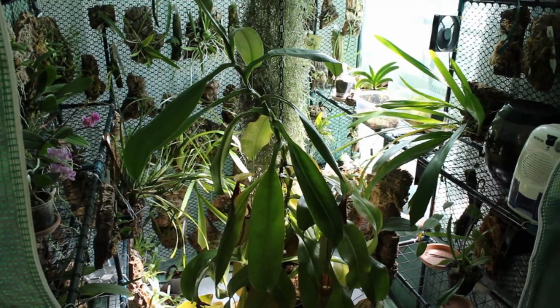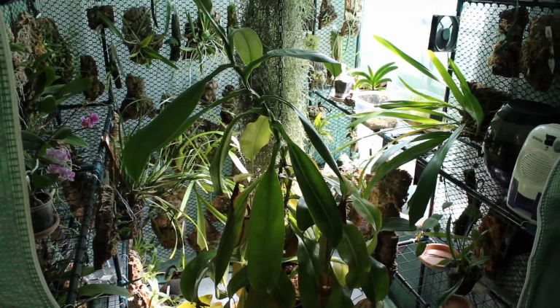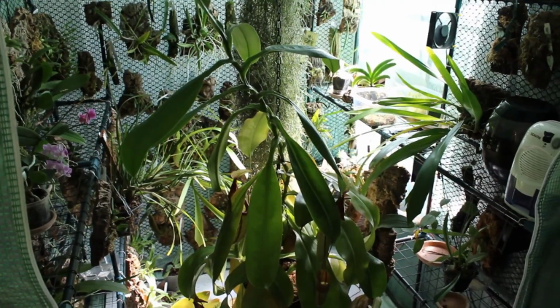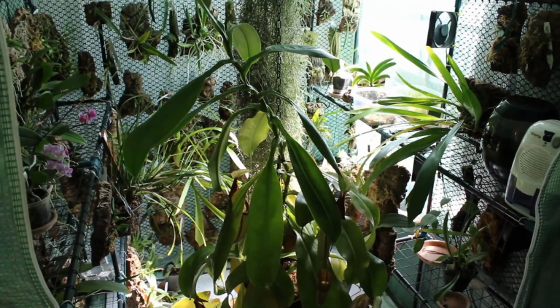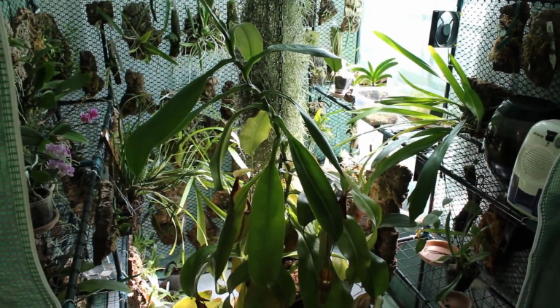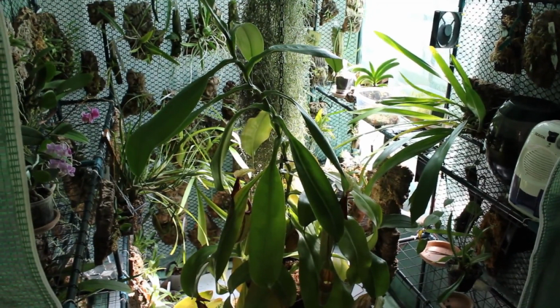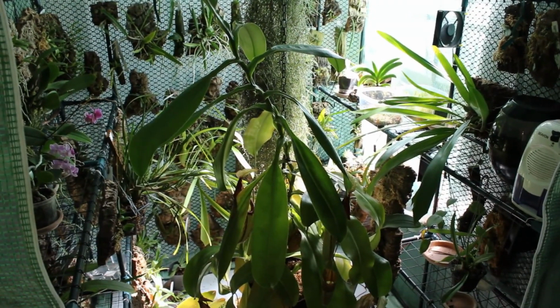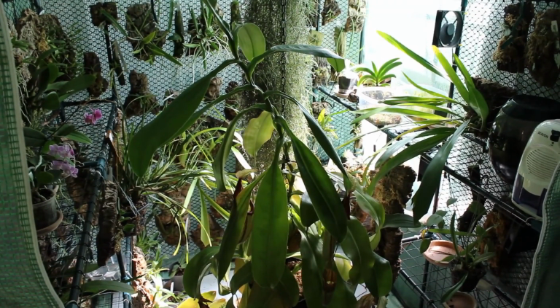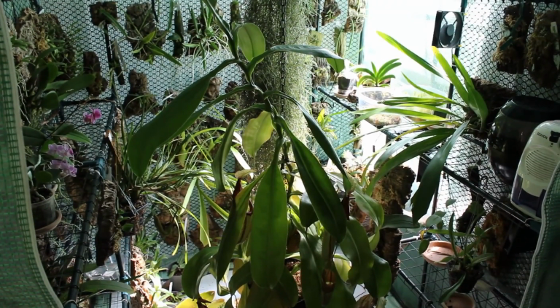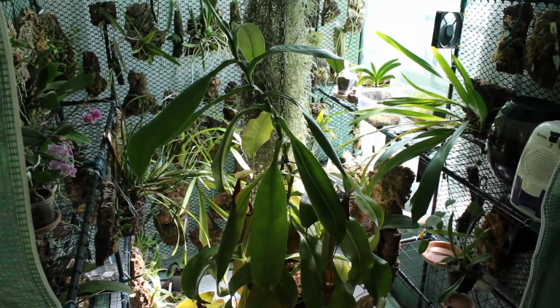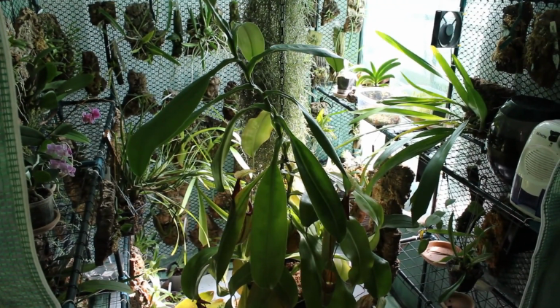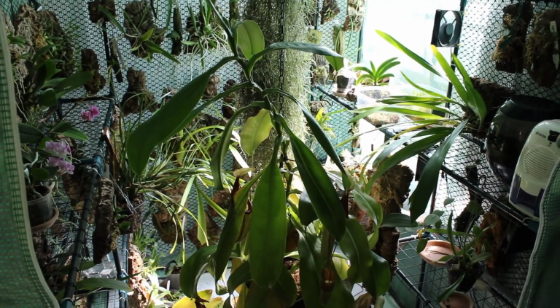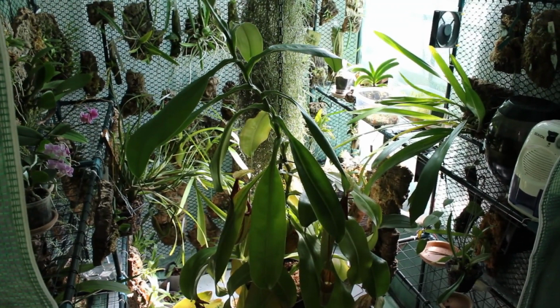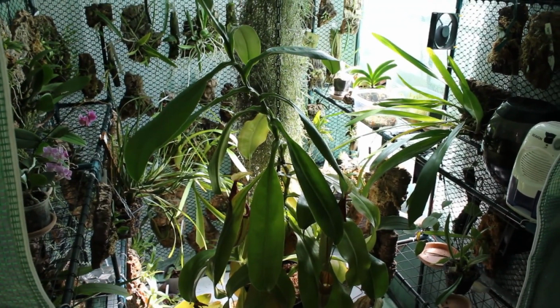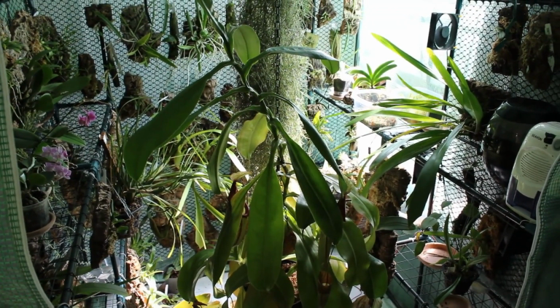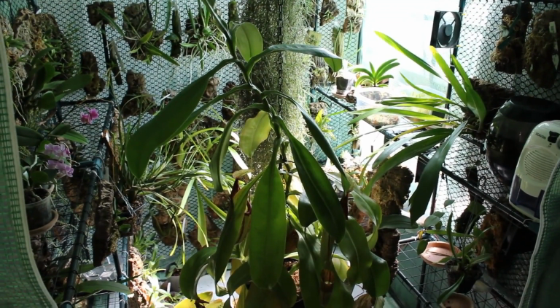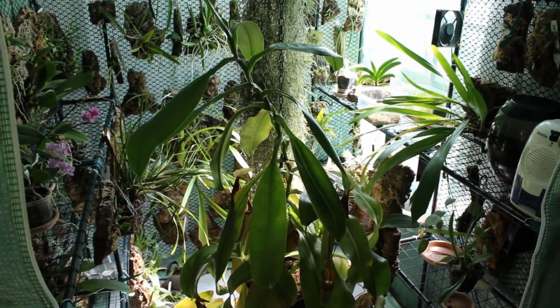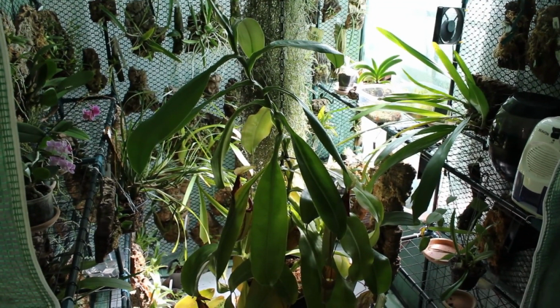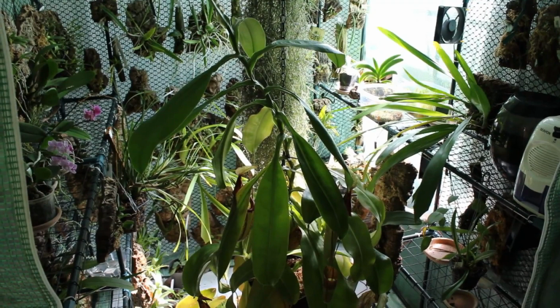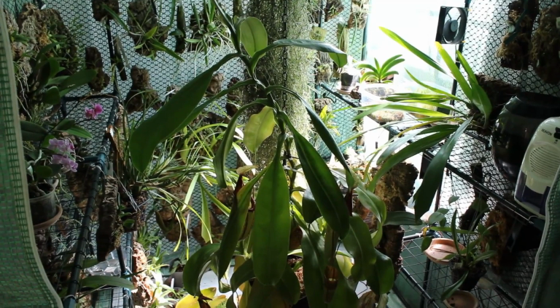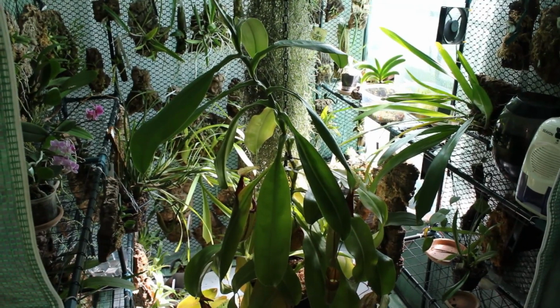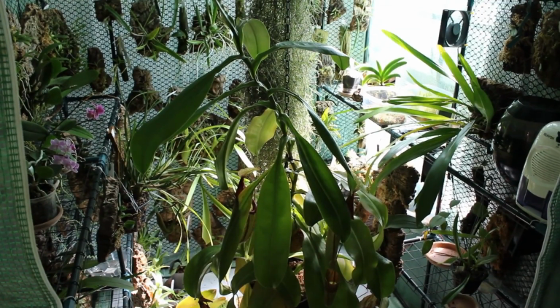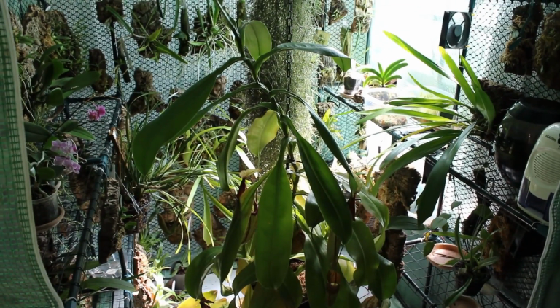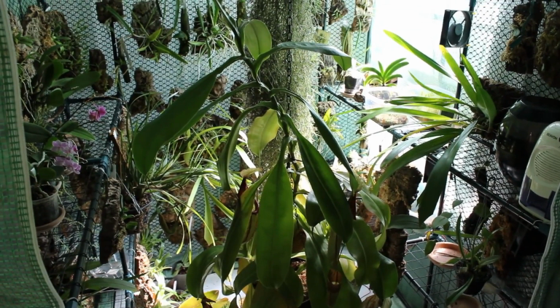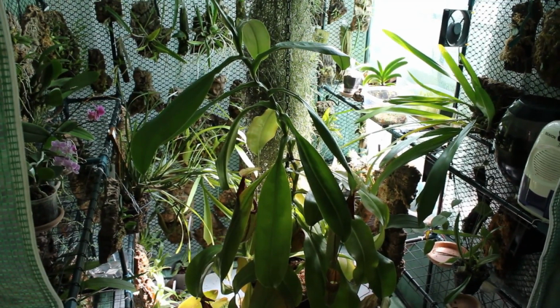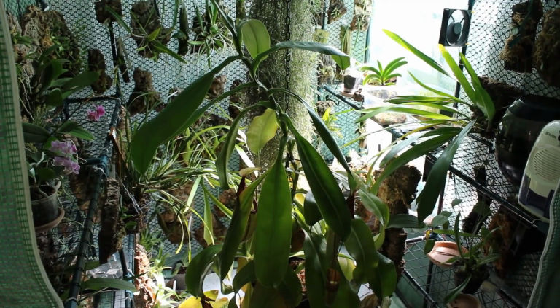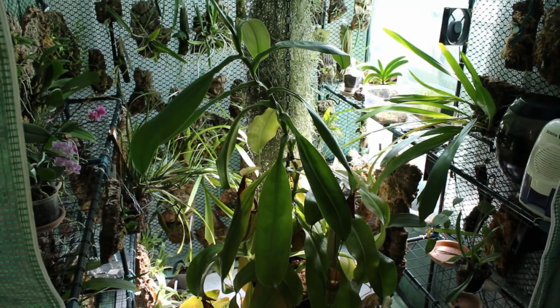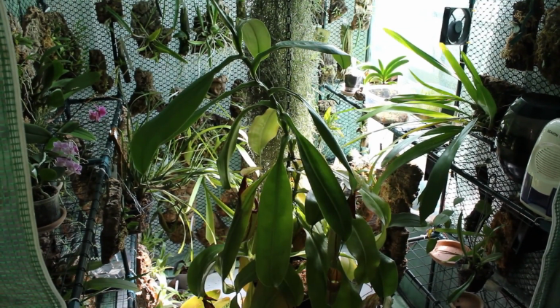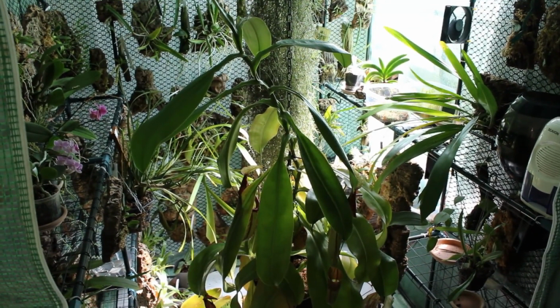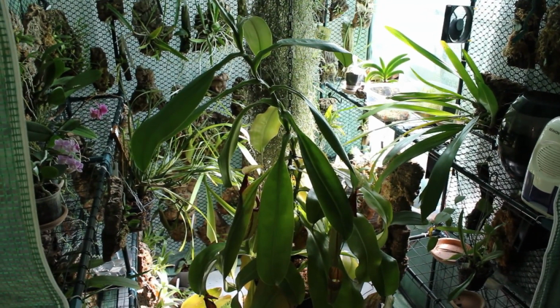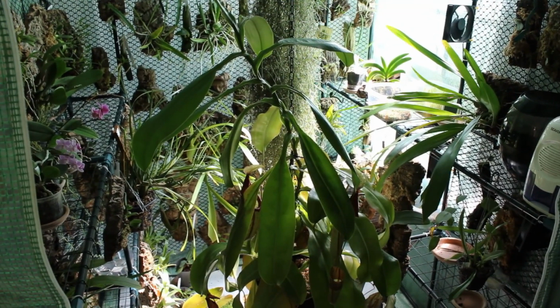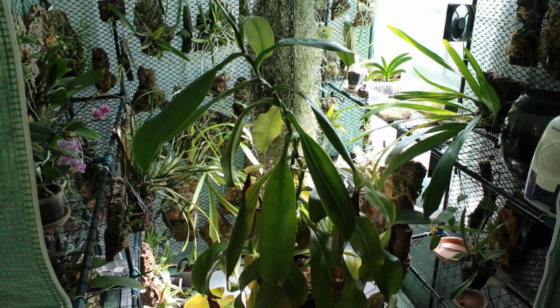Hello and welcome to Cloudforce Vibes. My name is Bobby and this is how I grow orchids and carnivorous plants.